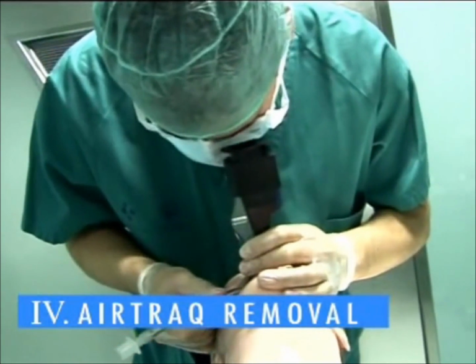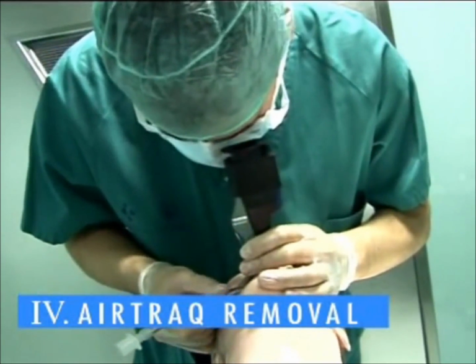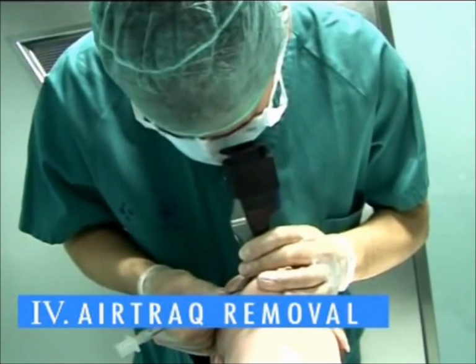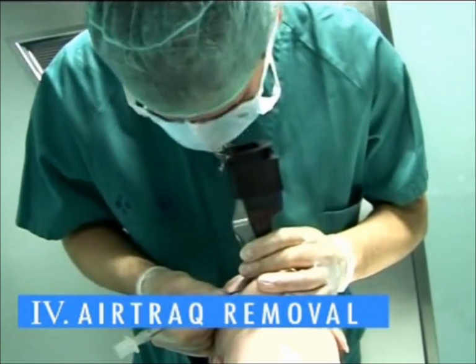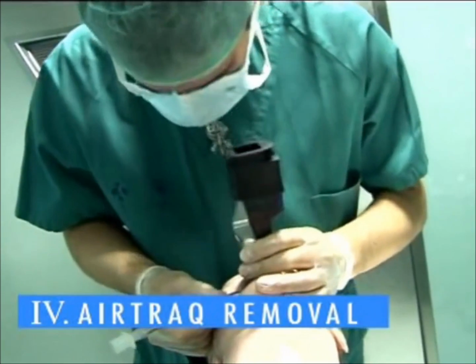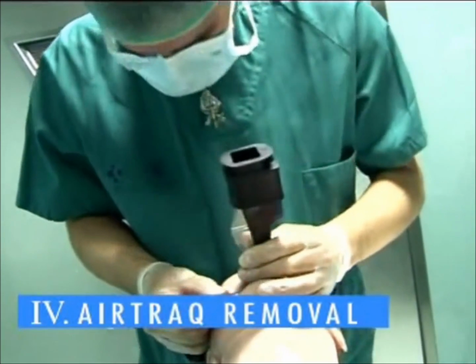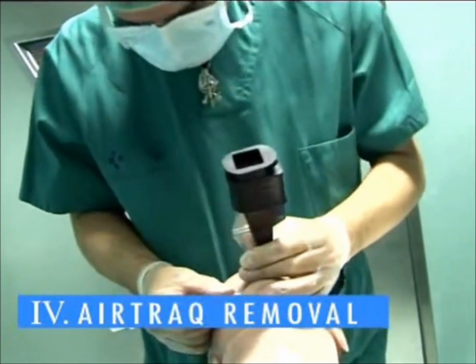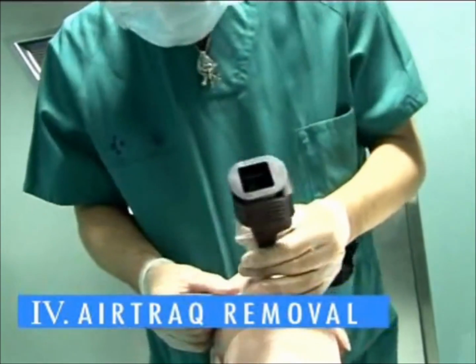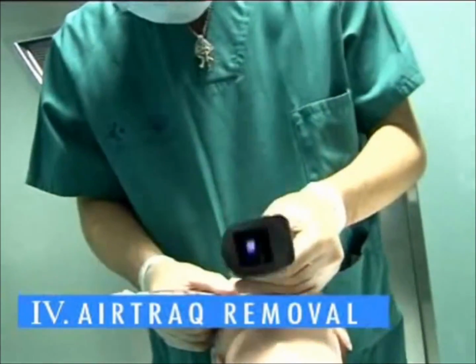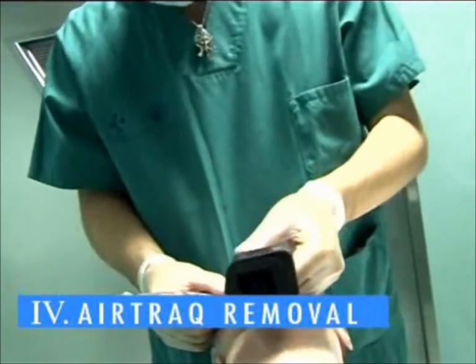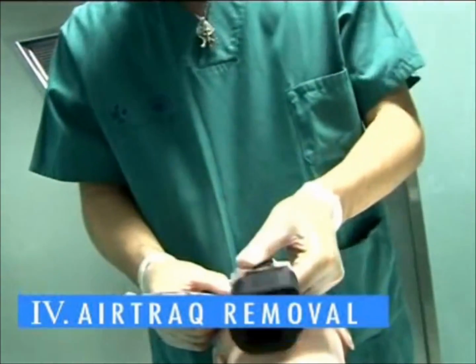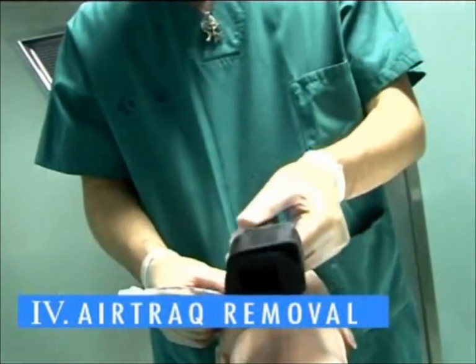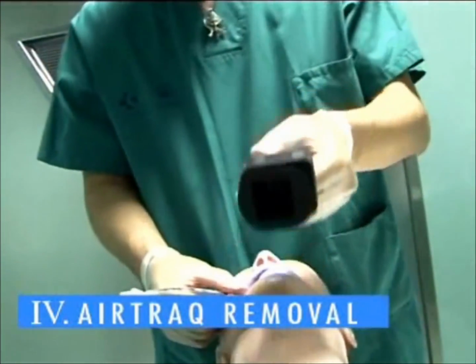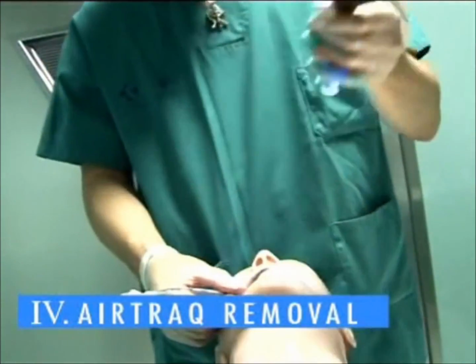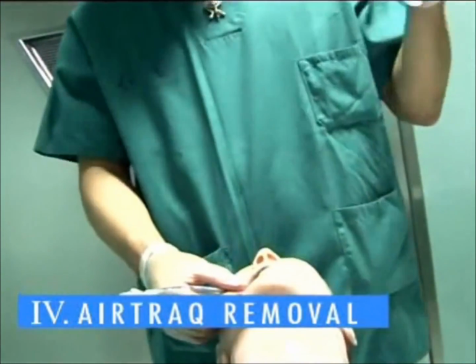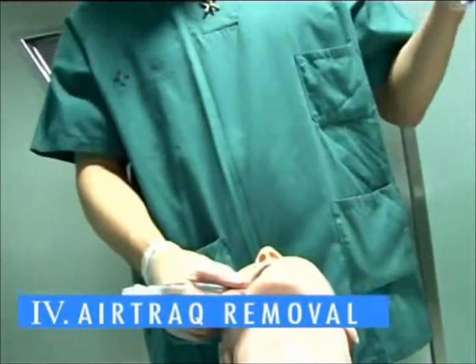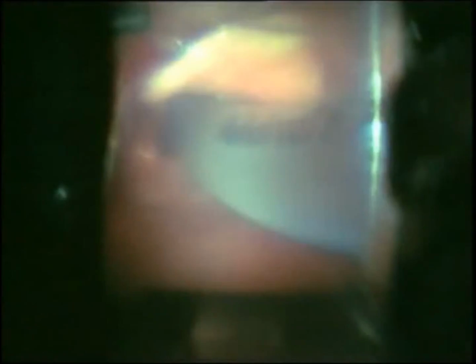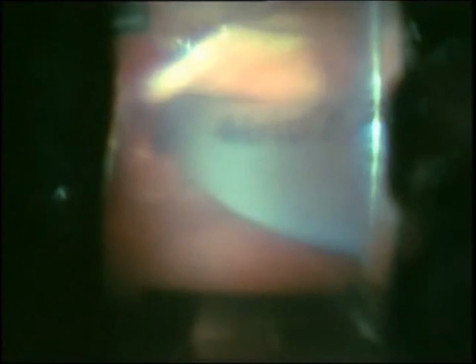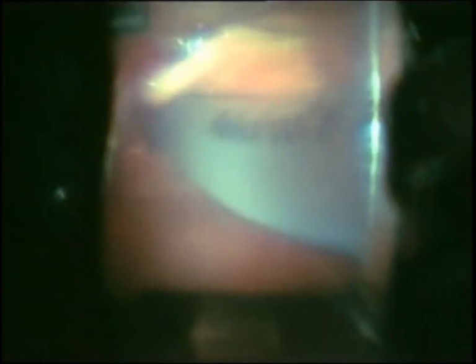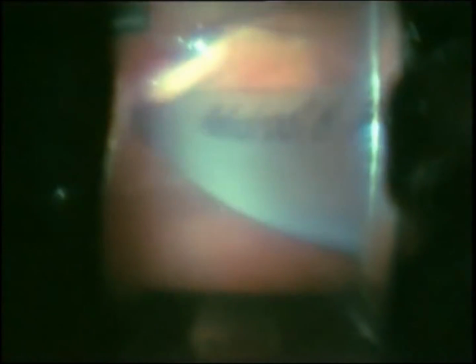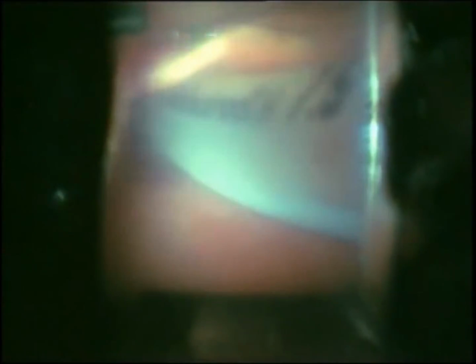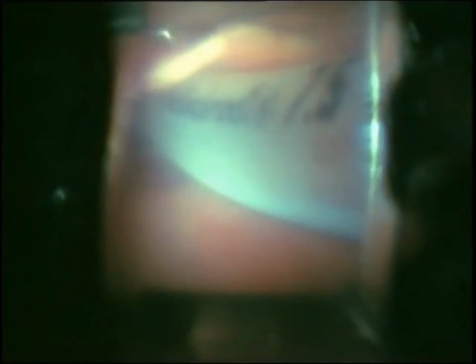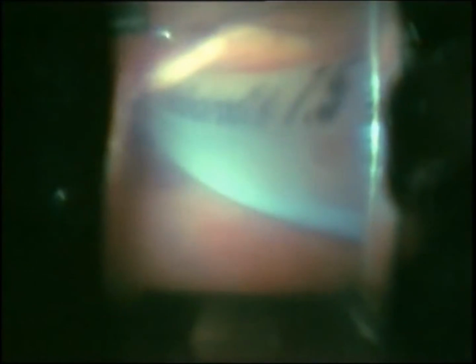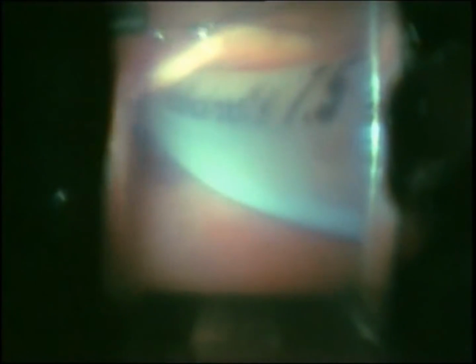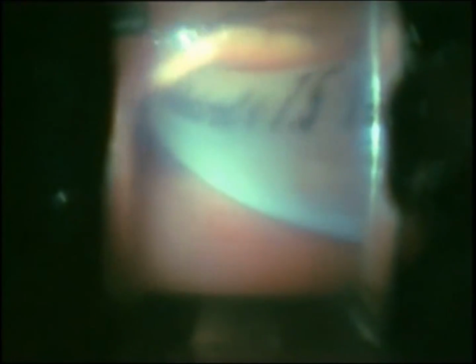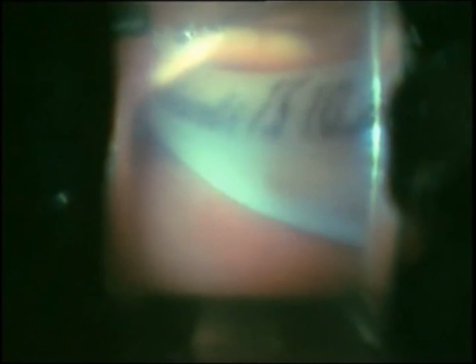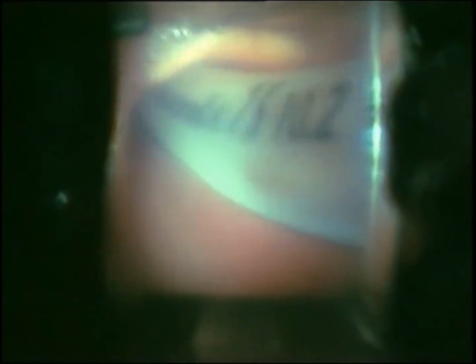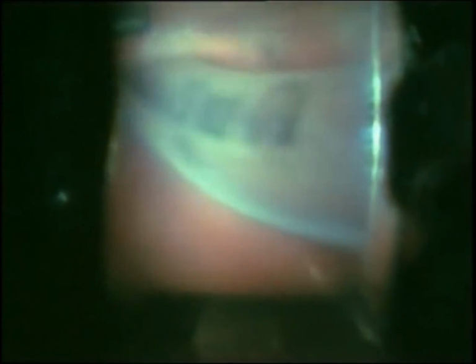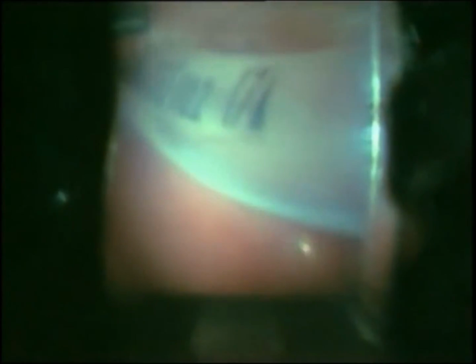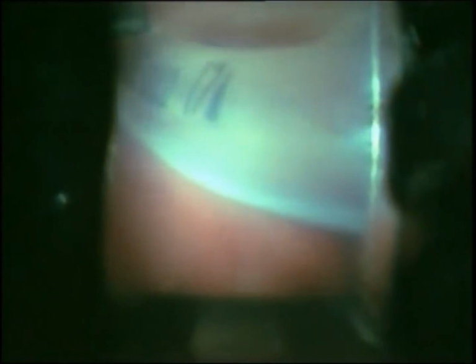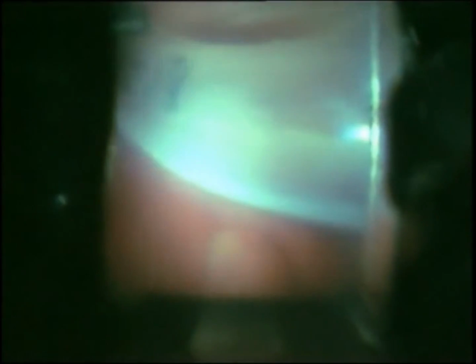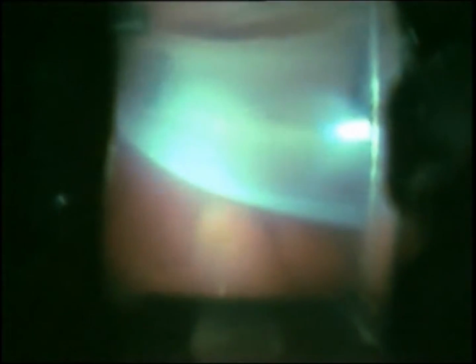To remove, grasp the ET tube, pull it laterally away from the guiding channel and rotate back and out of the mouth.